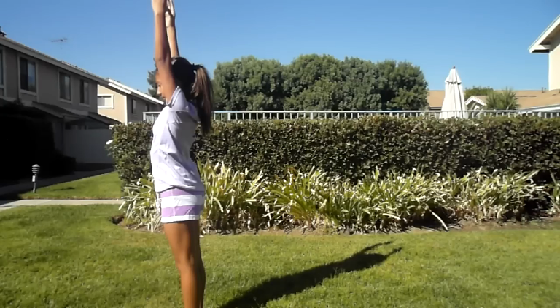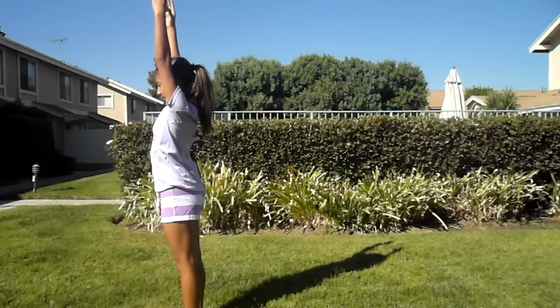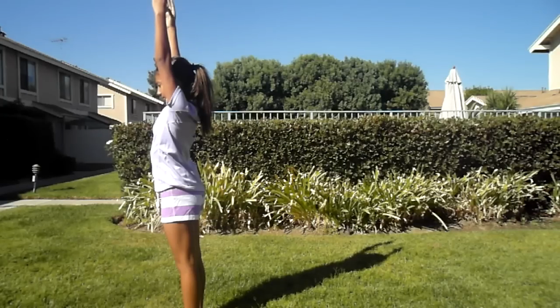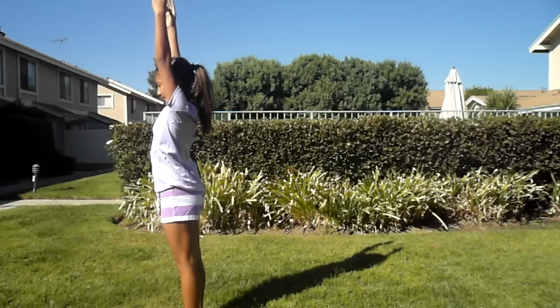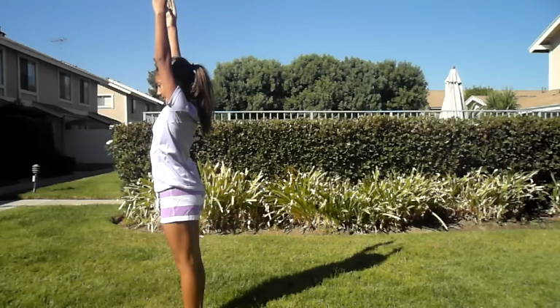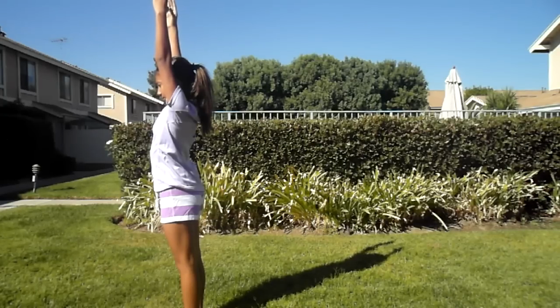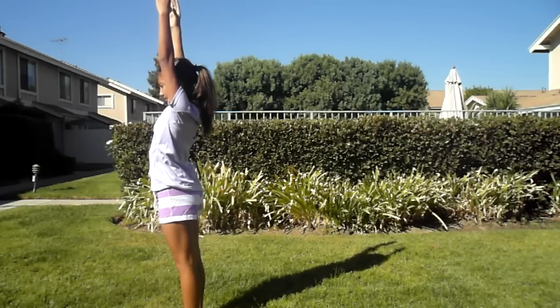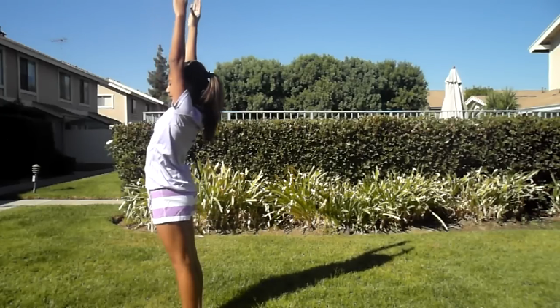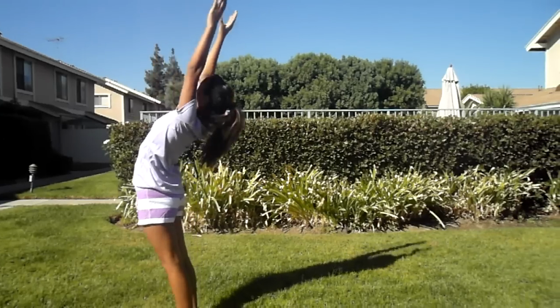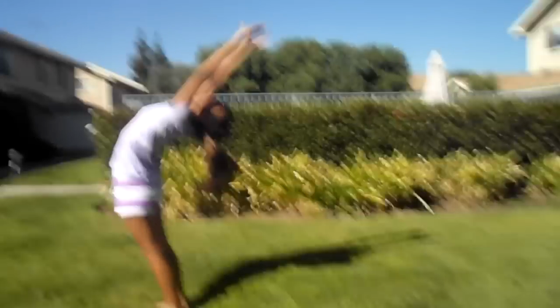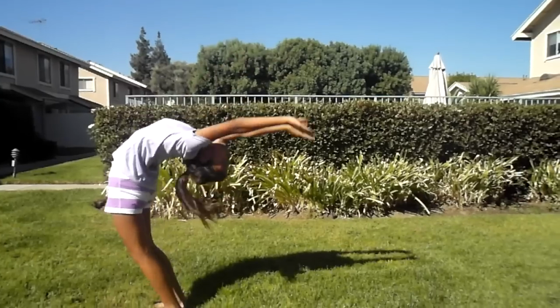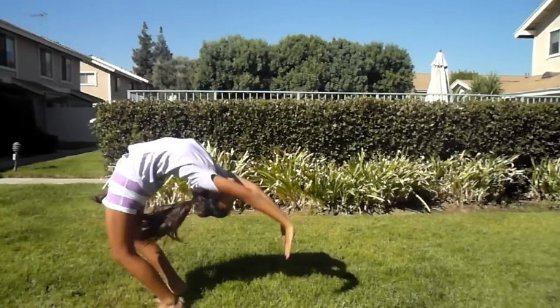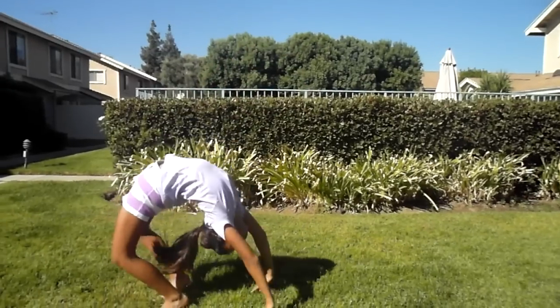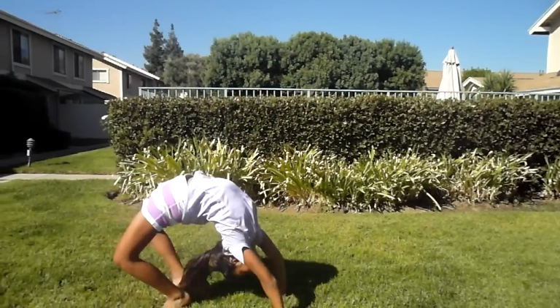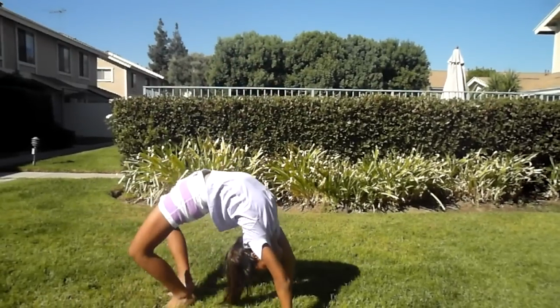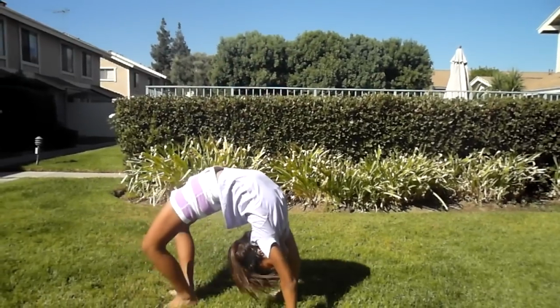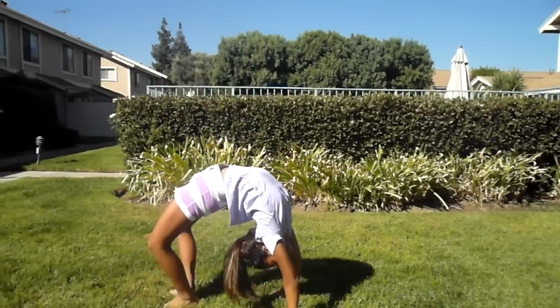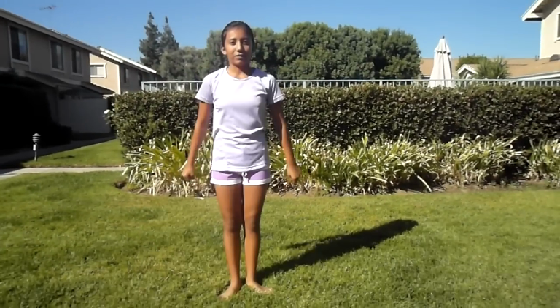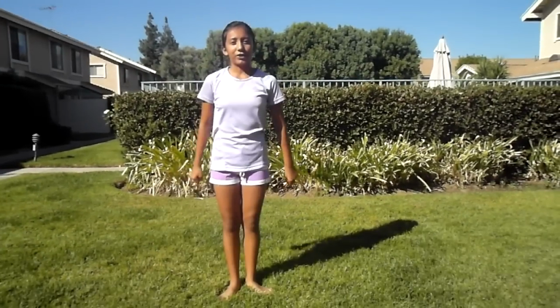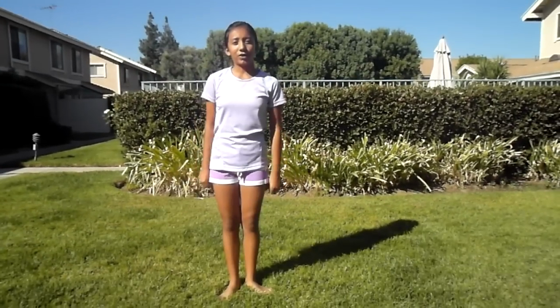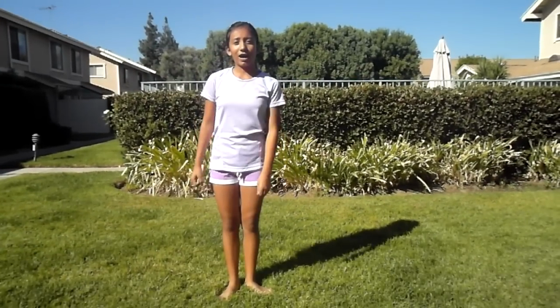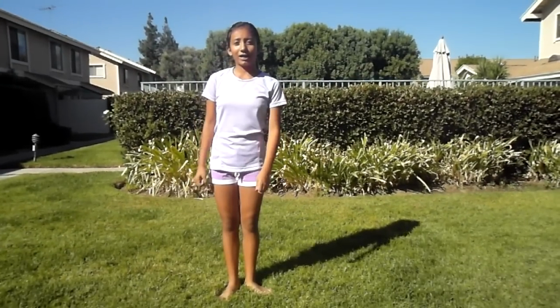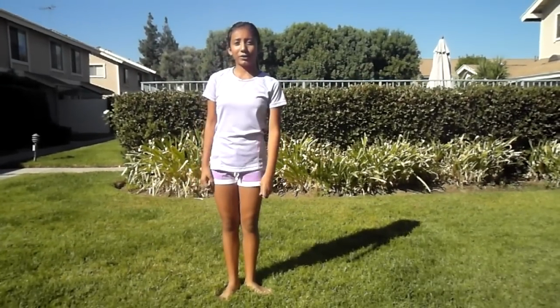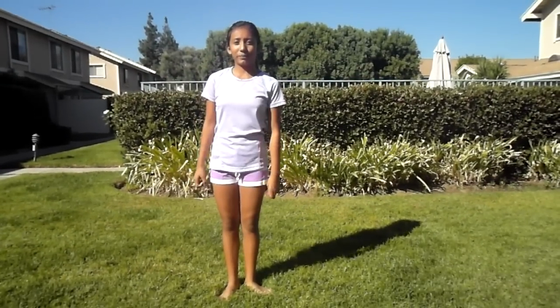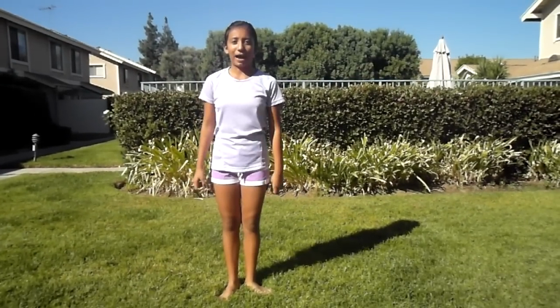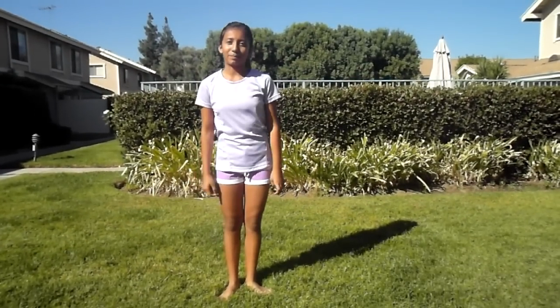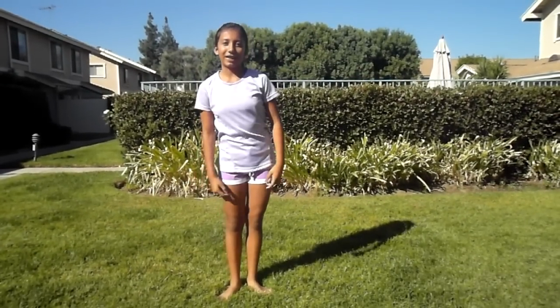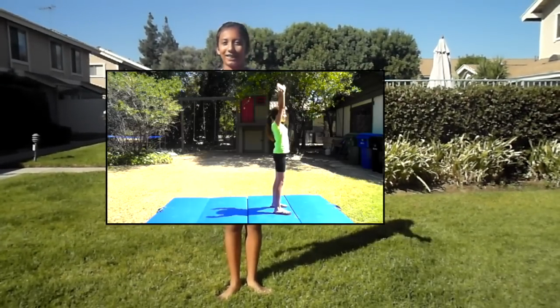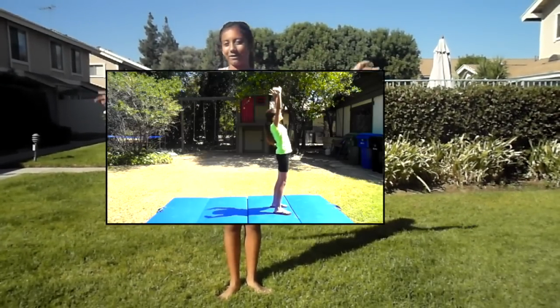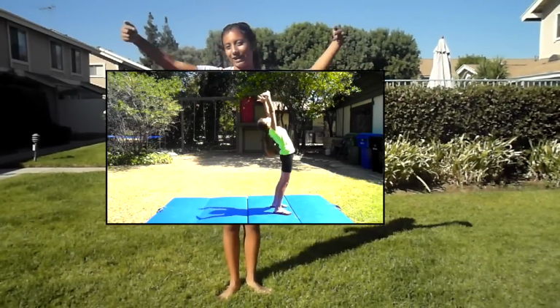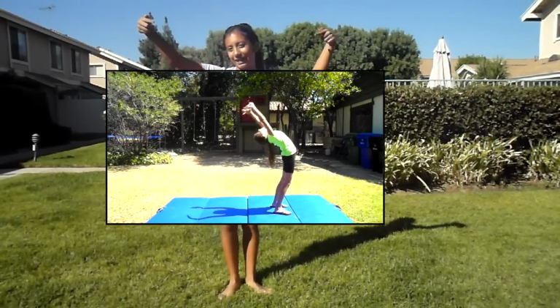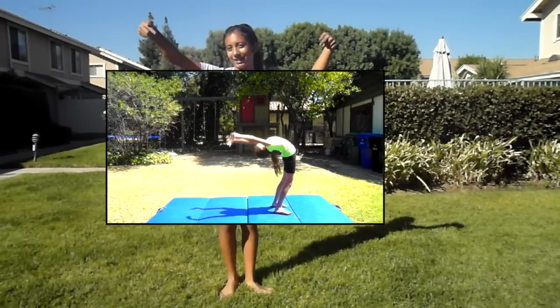Before attempting the skill, you should already have a backbend. If you don't know how to do a backbend, click right here.